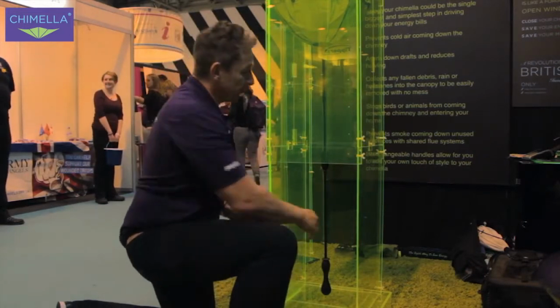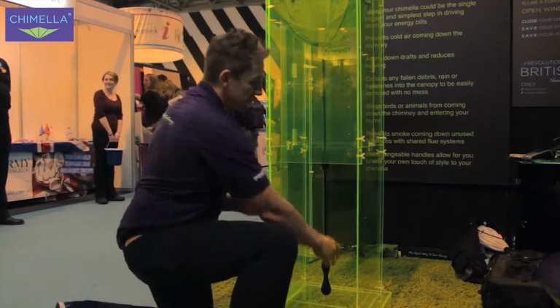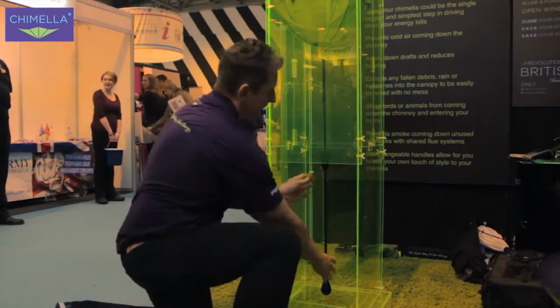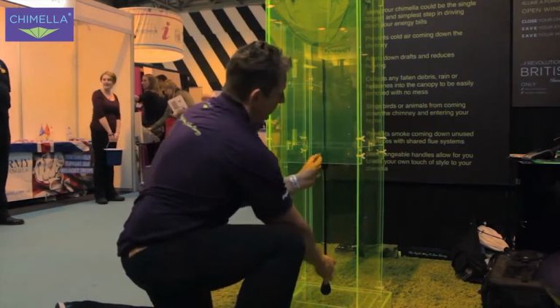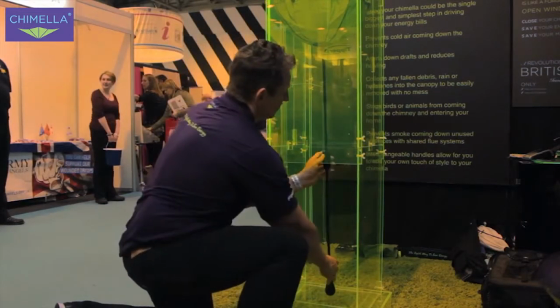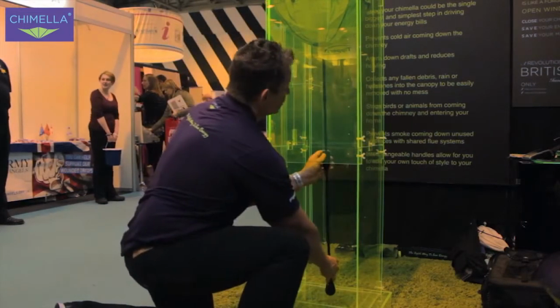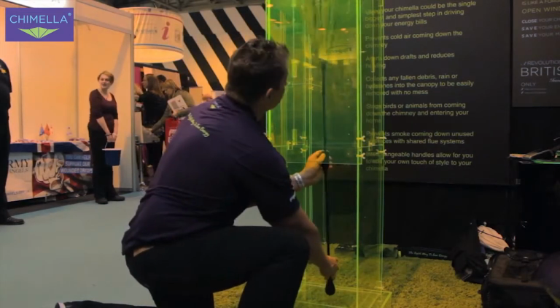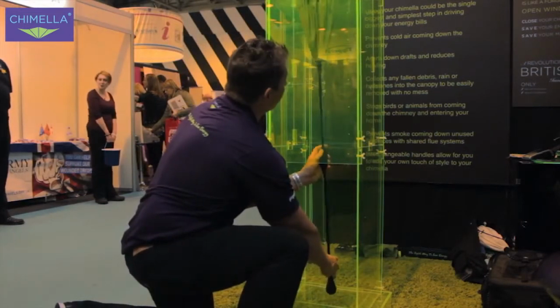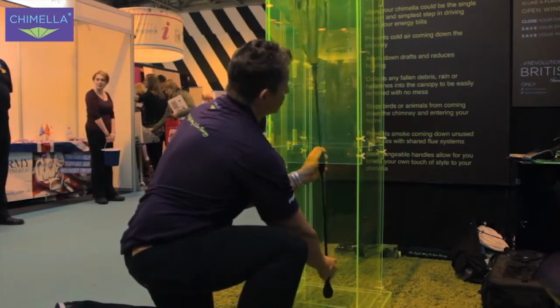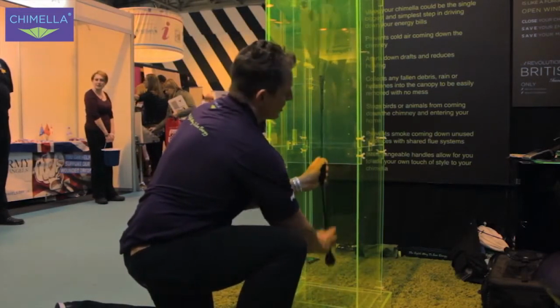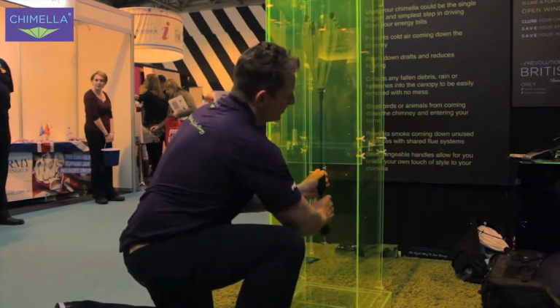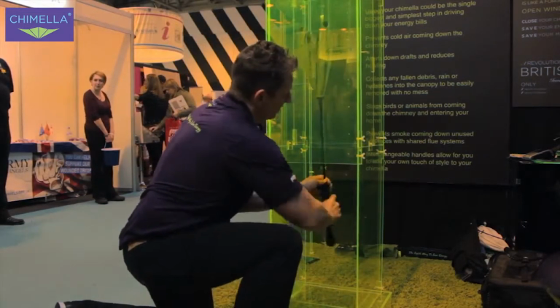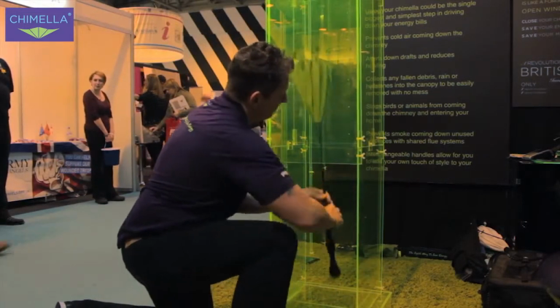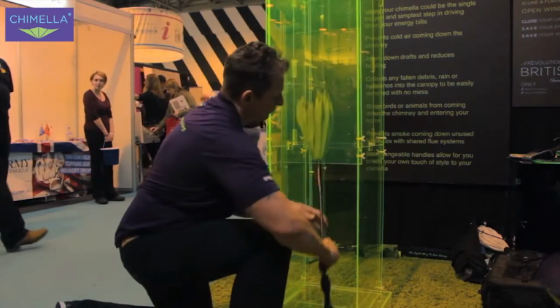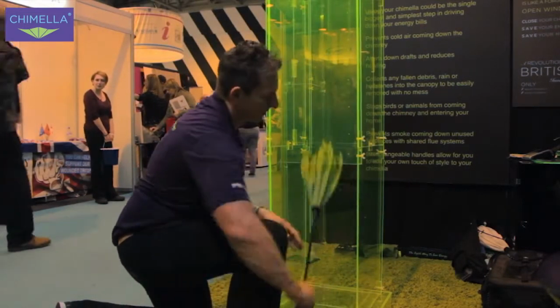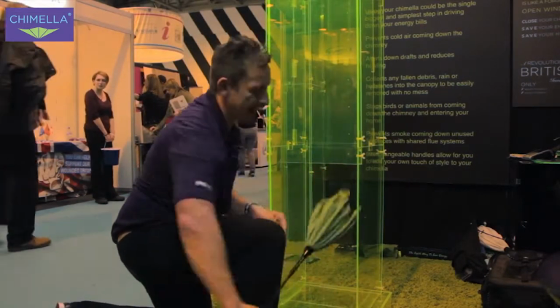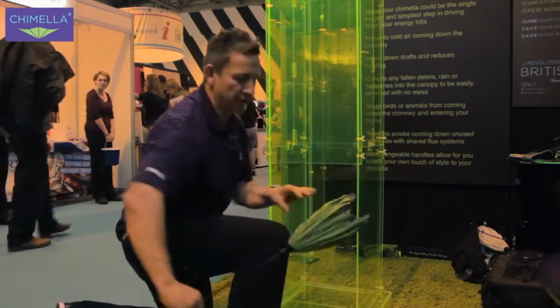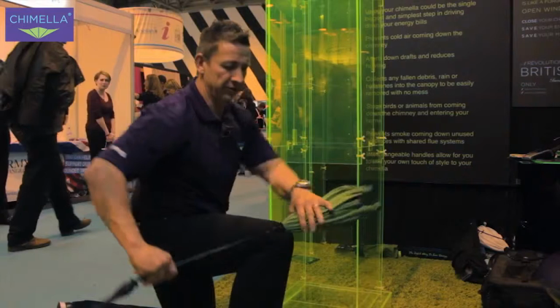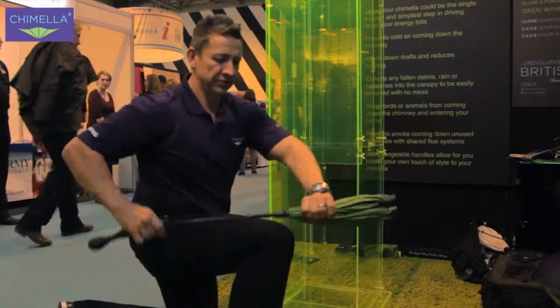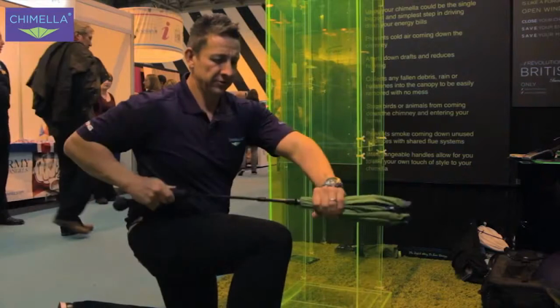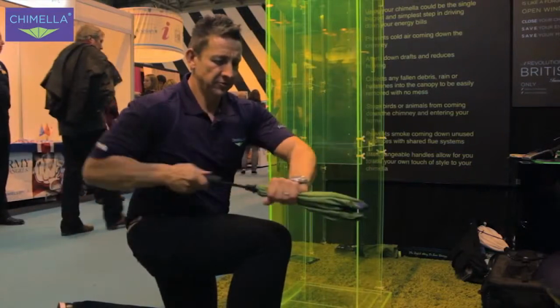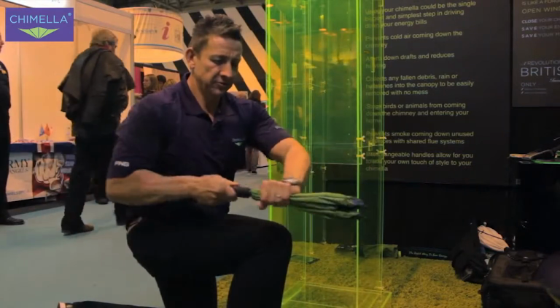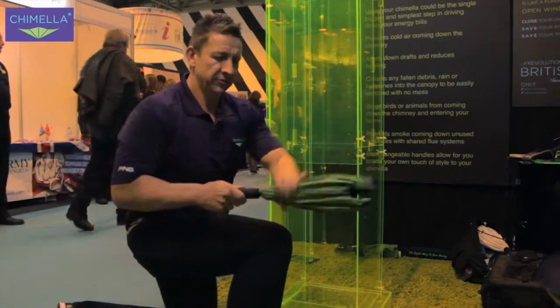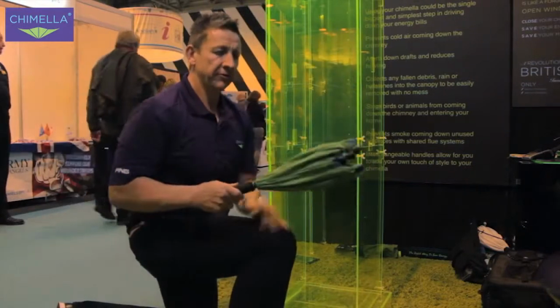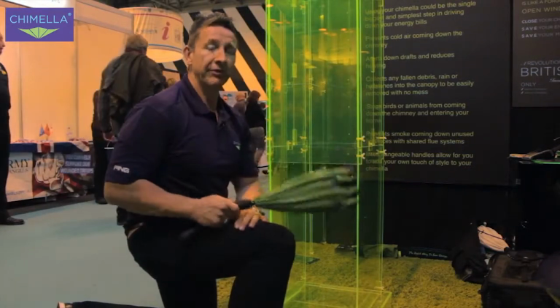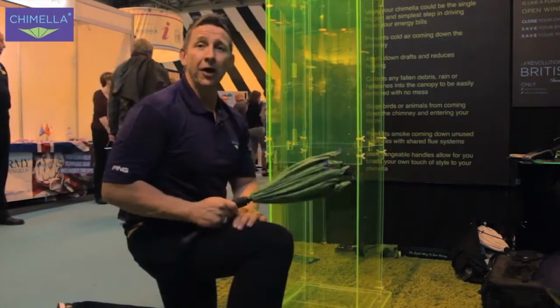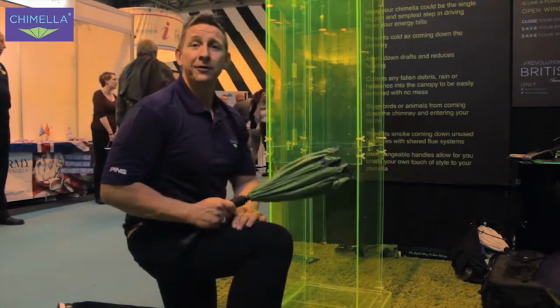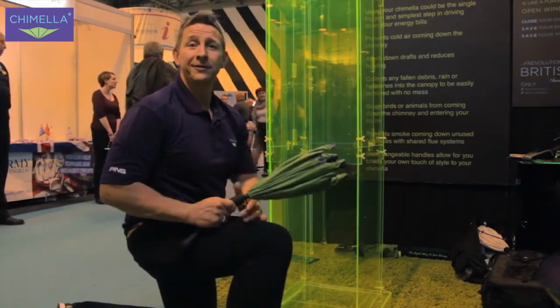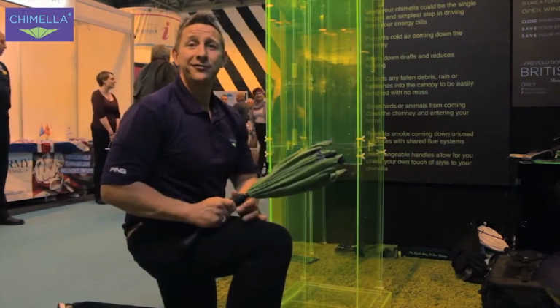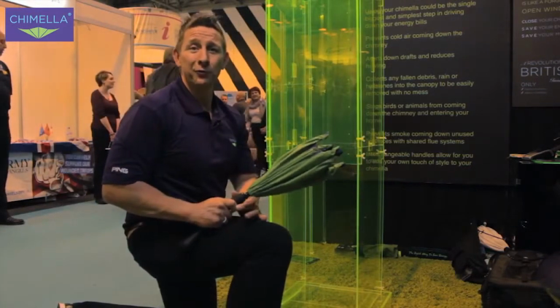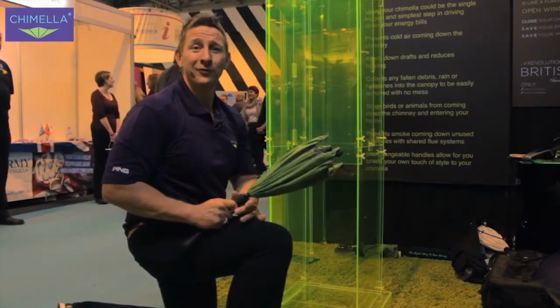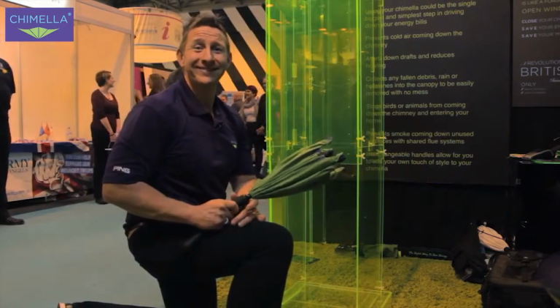To take it out, all you do — push the button like so, bring that out, reload, job done.